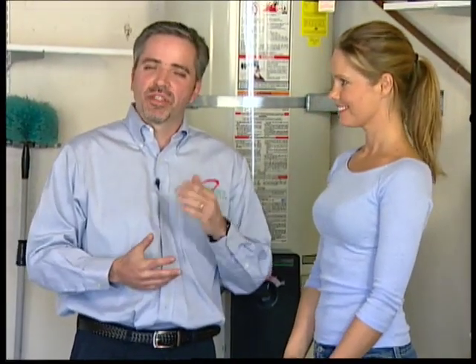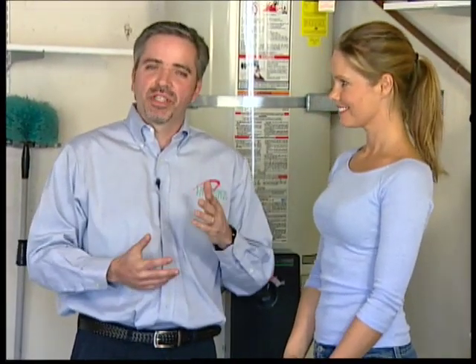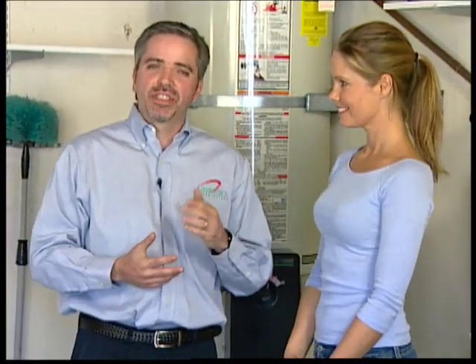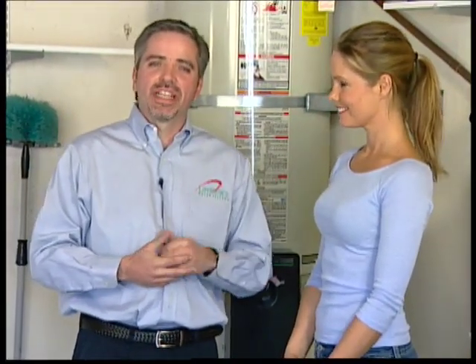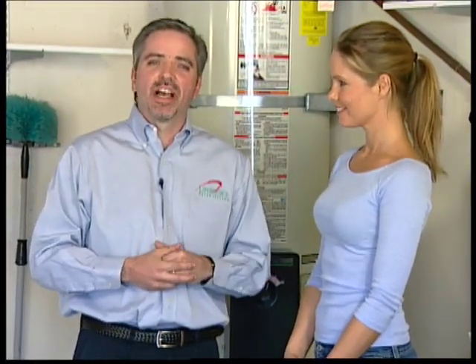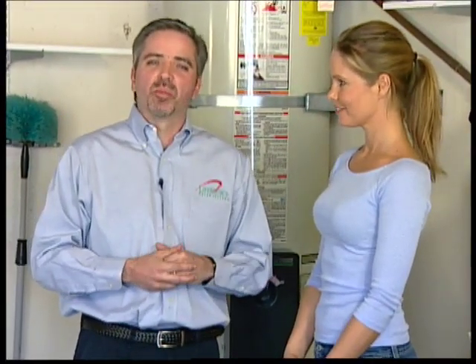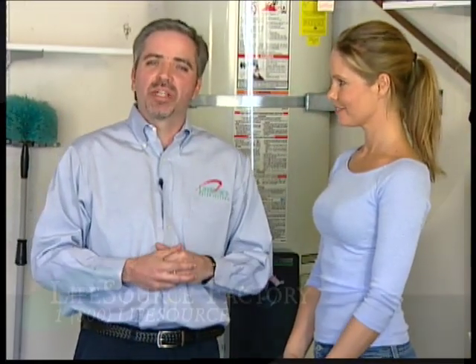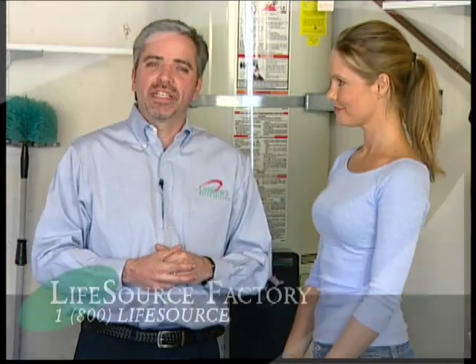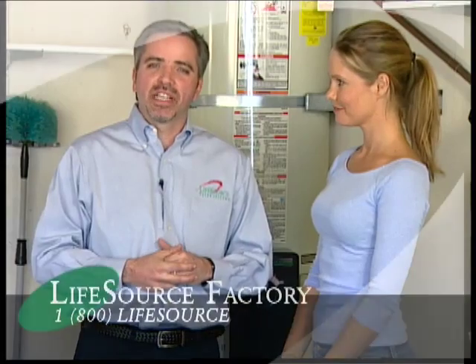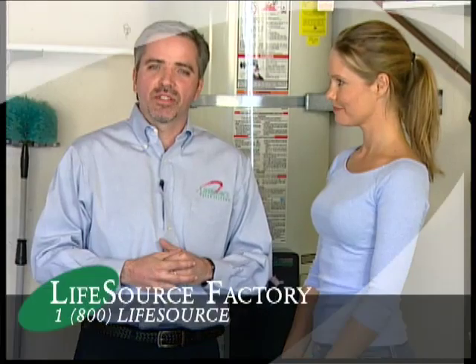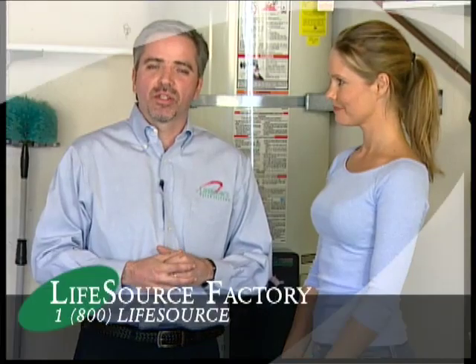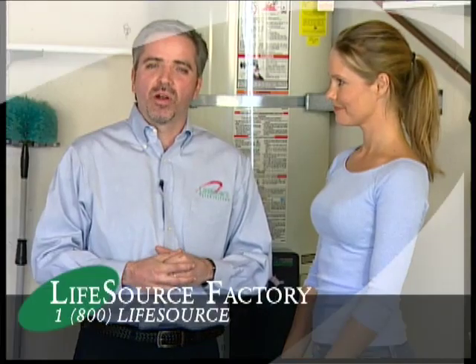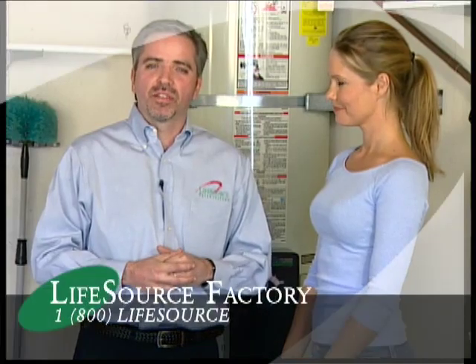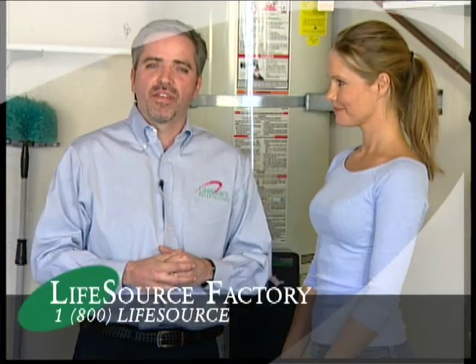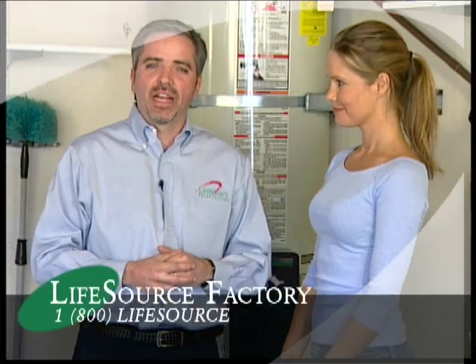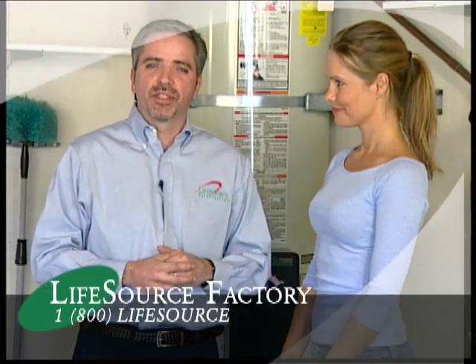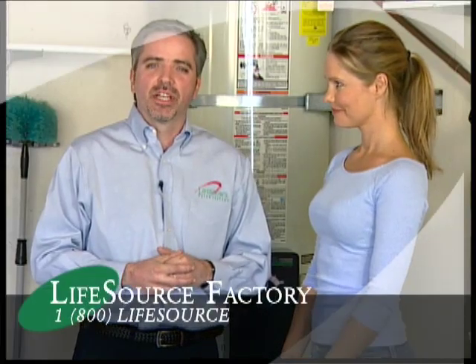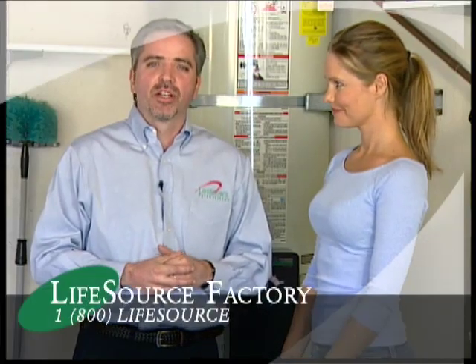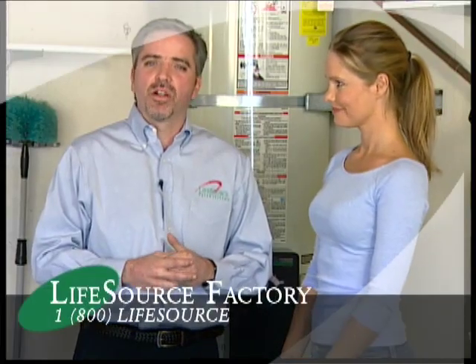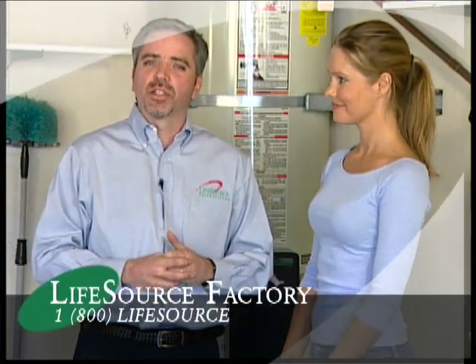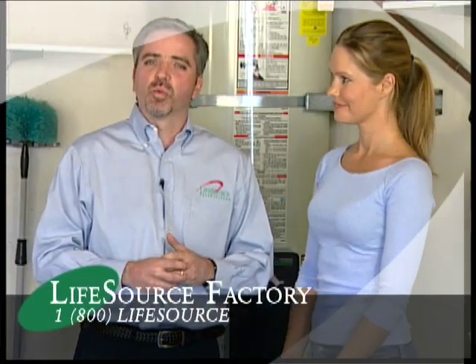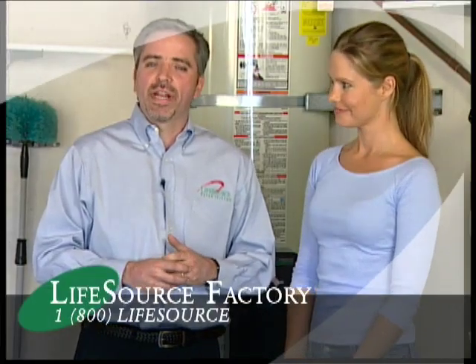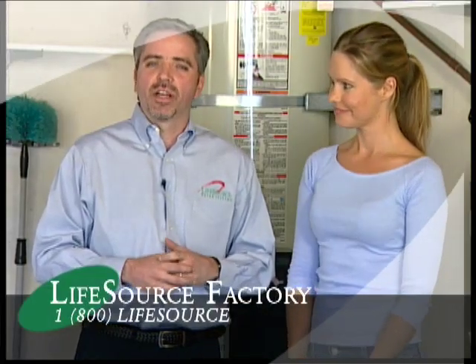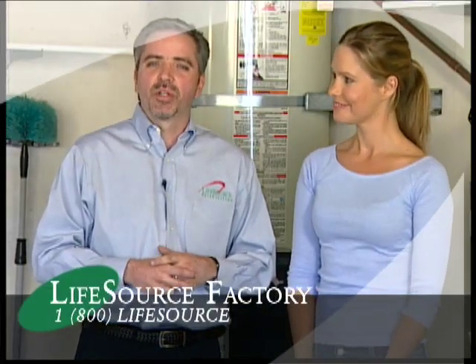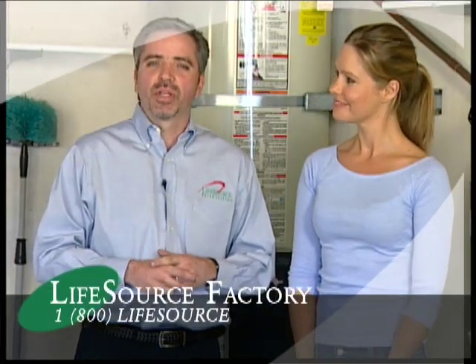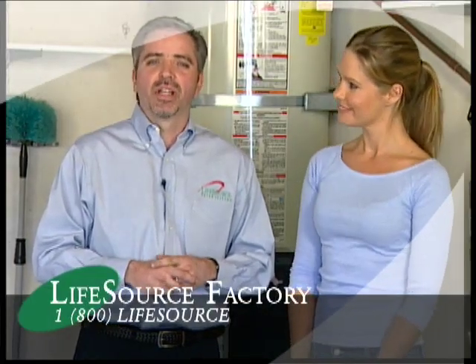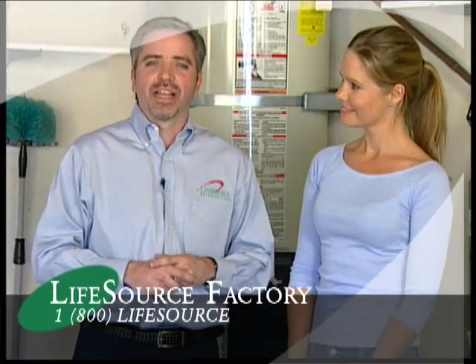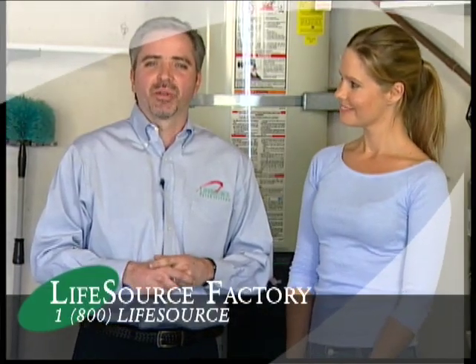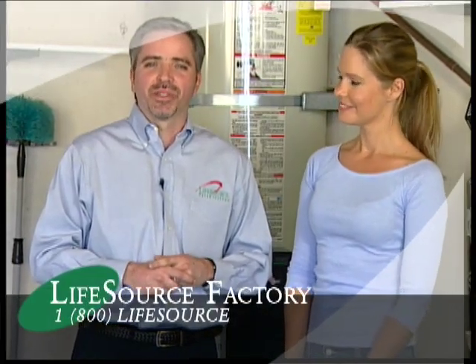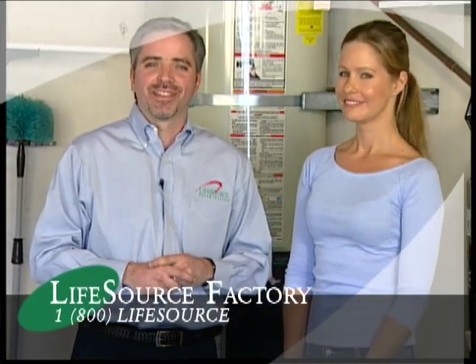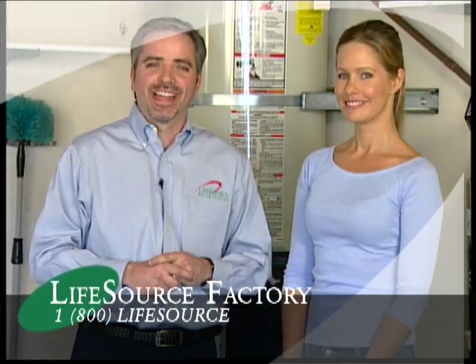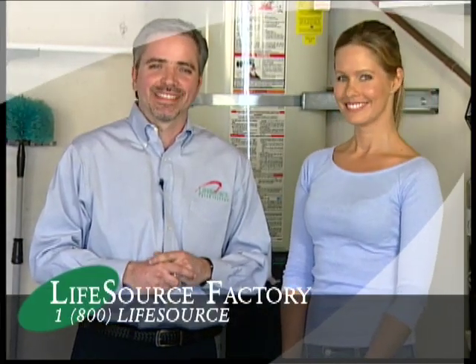But if you still need help, please give us a call at the factory. Call us at 1-800-LIFE-SOURCE. Thanks.